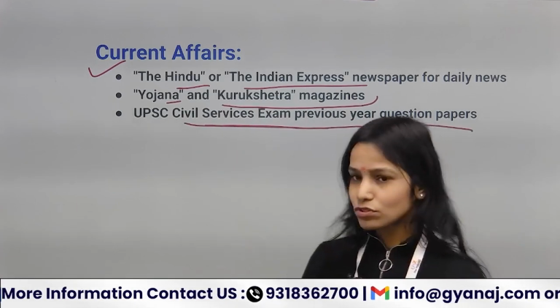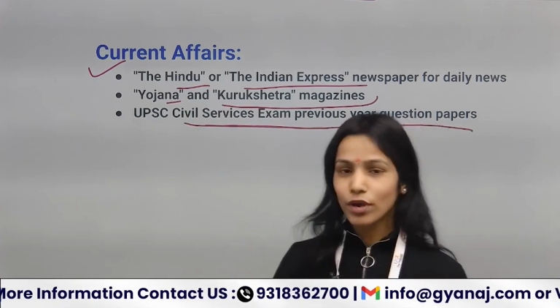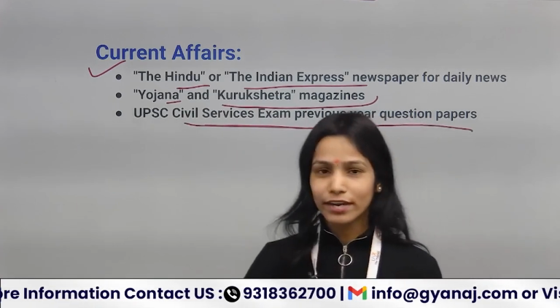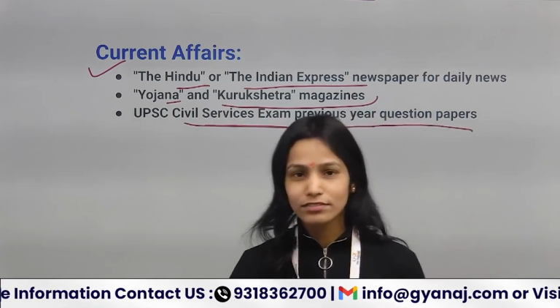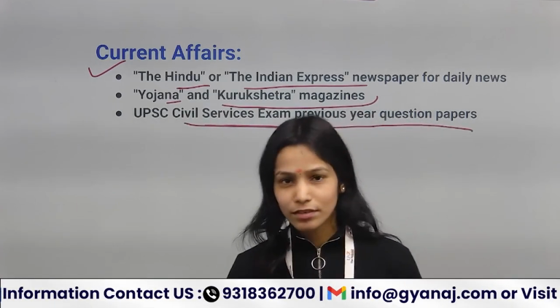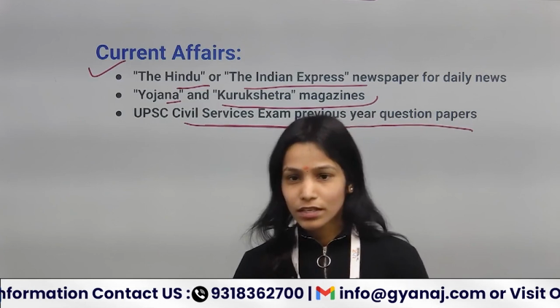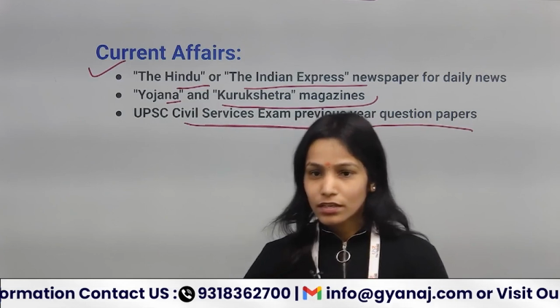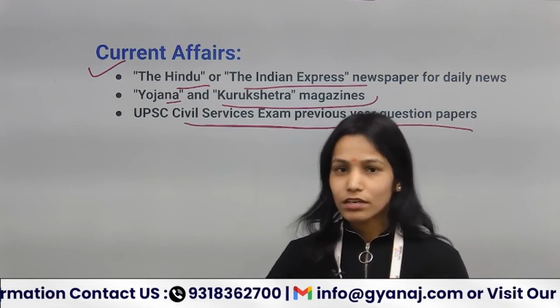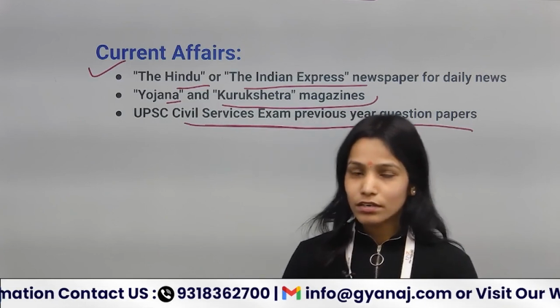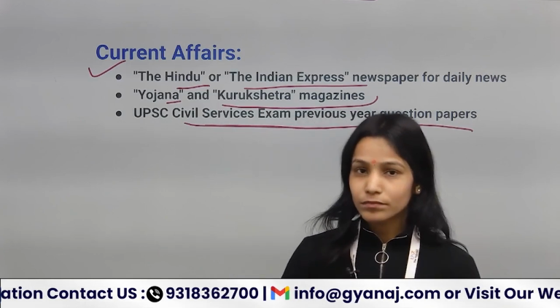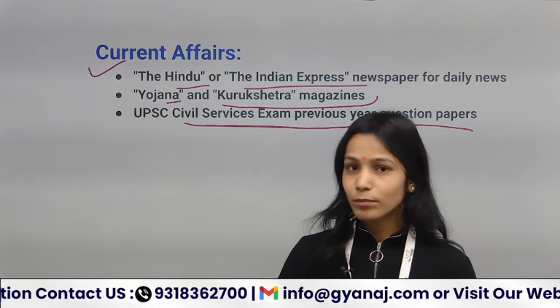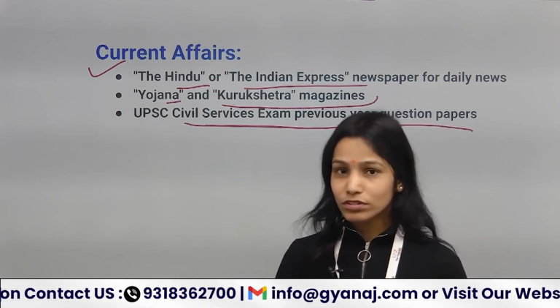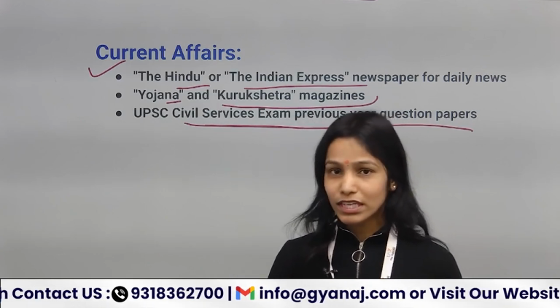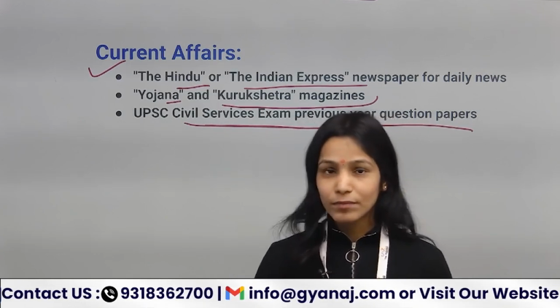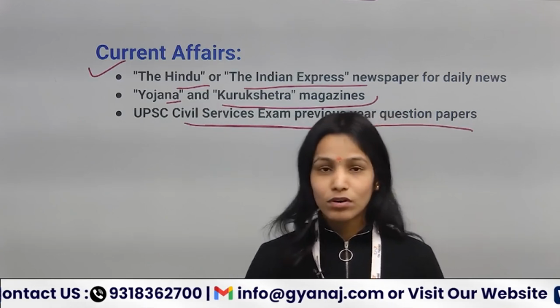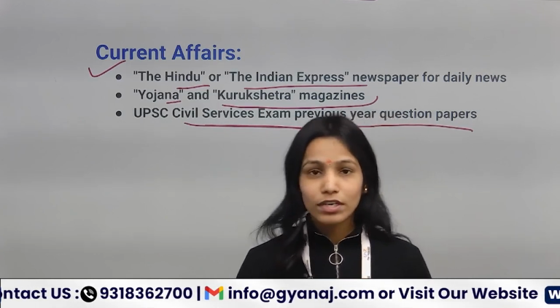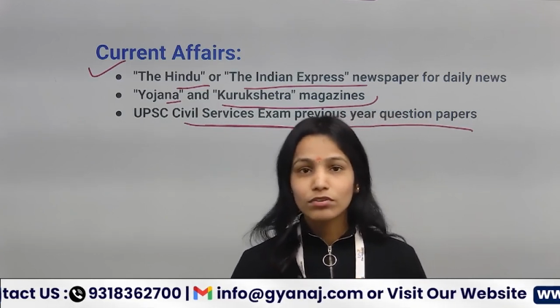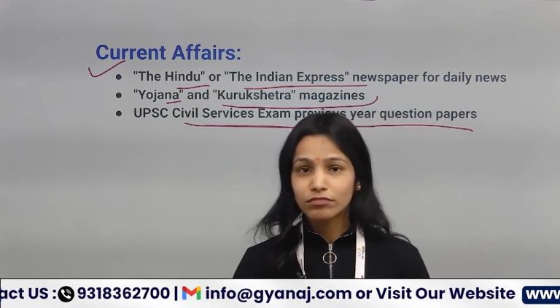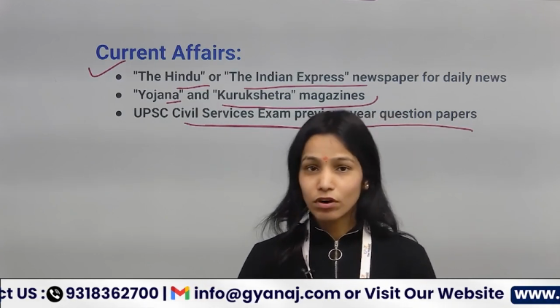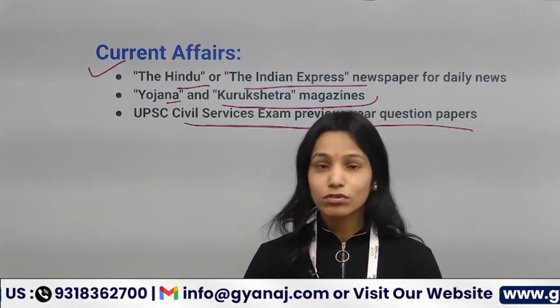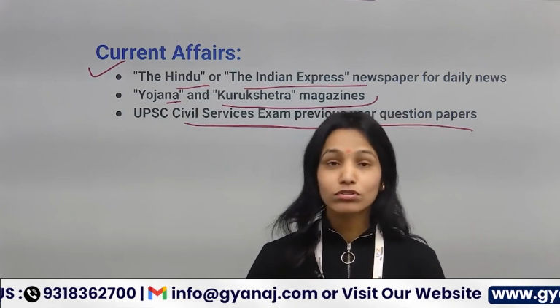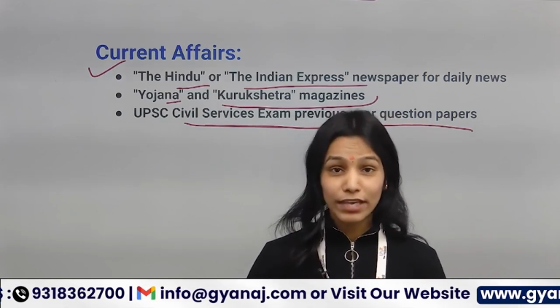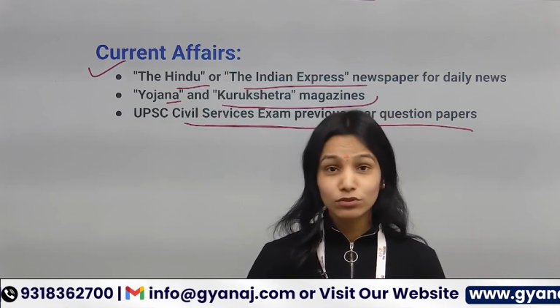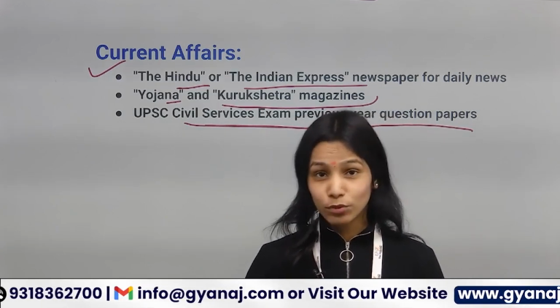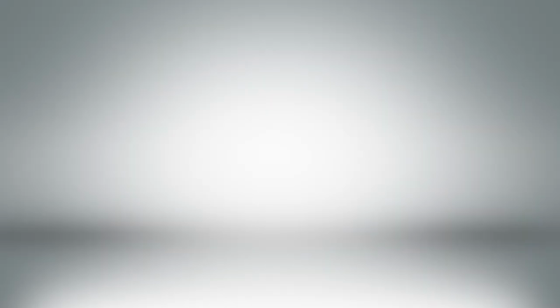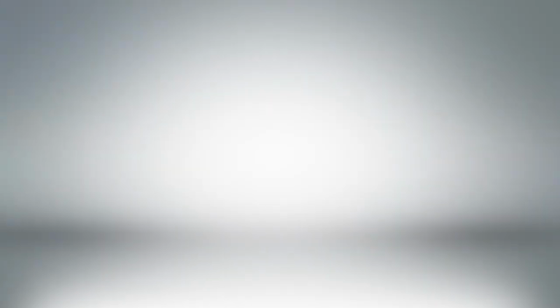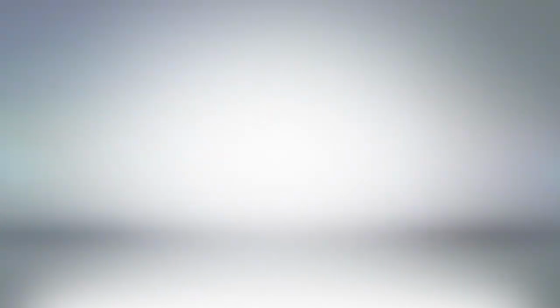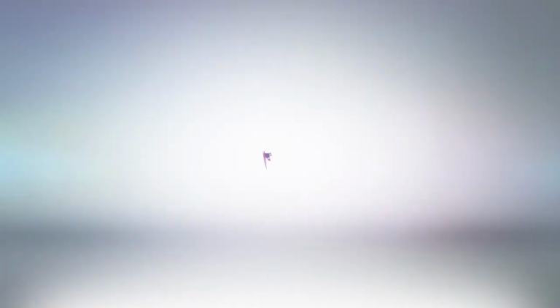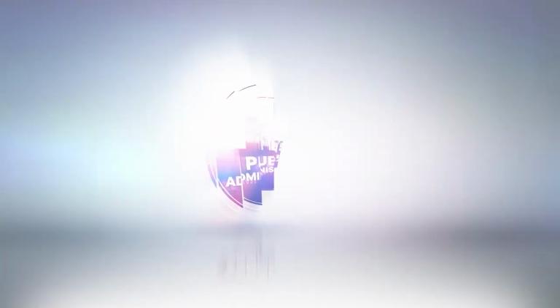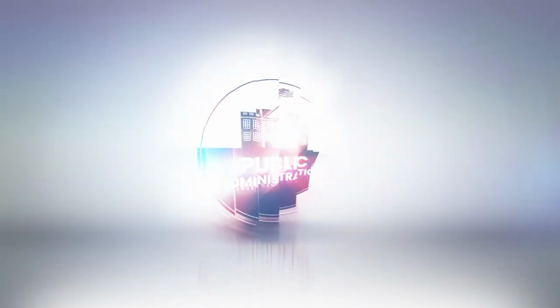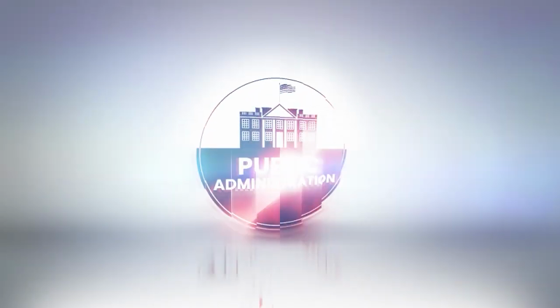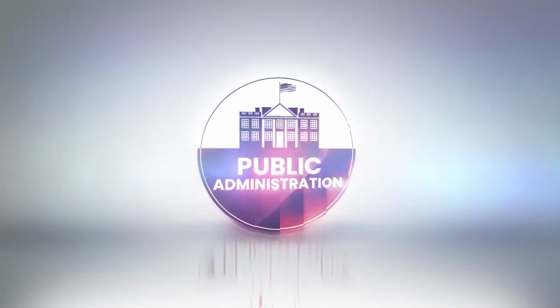So here are some book names you can follow. Thank you so much.